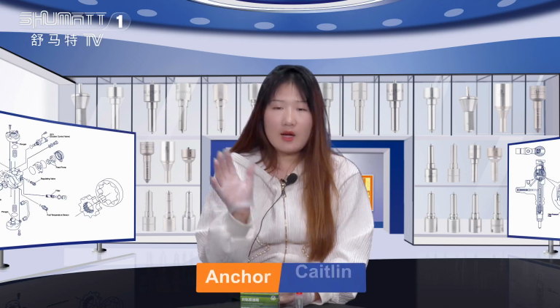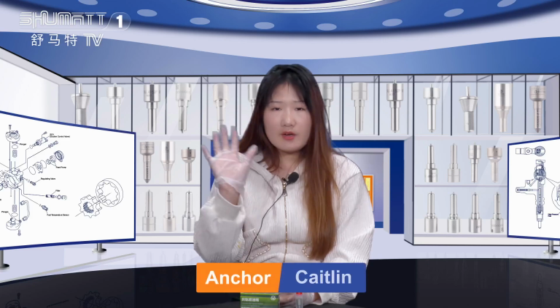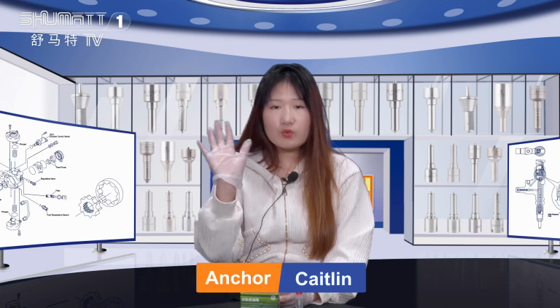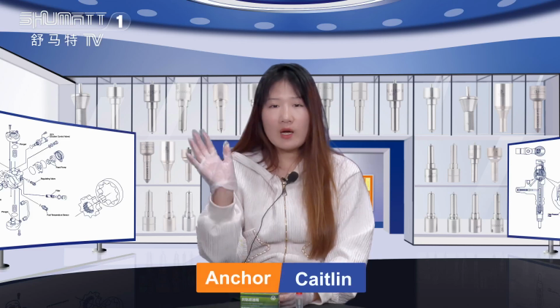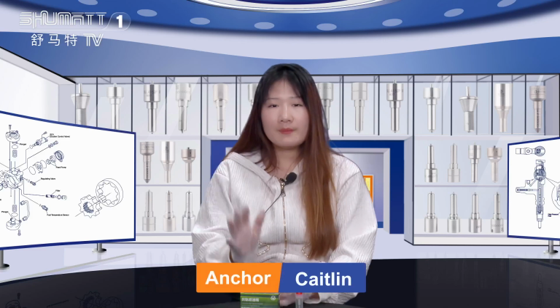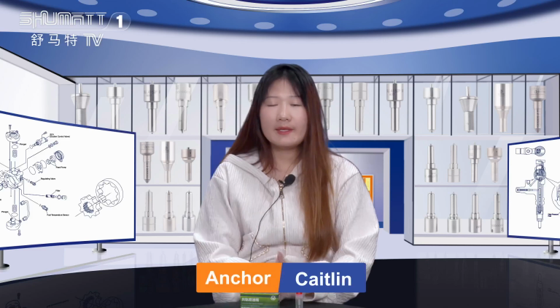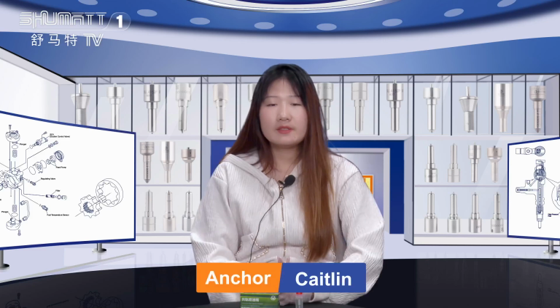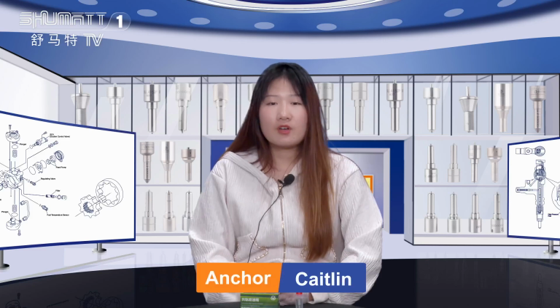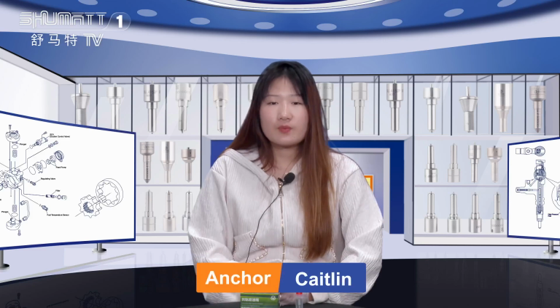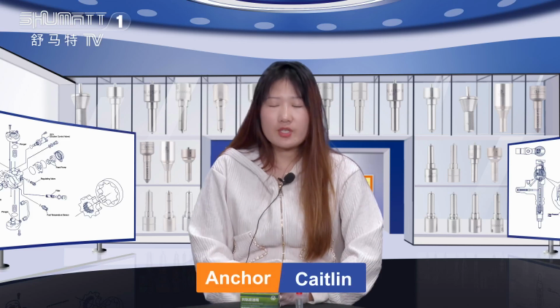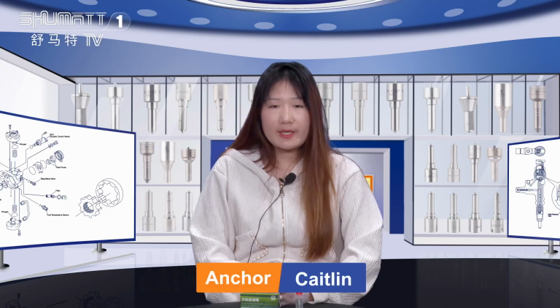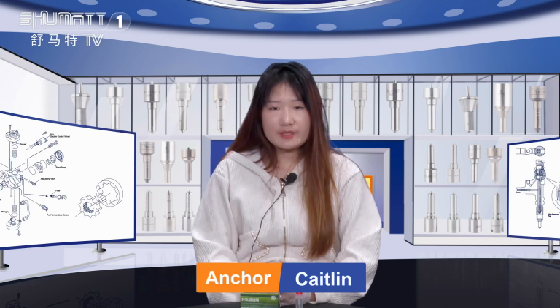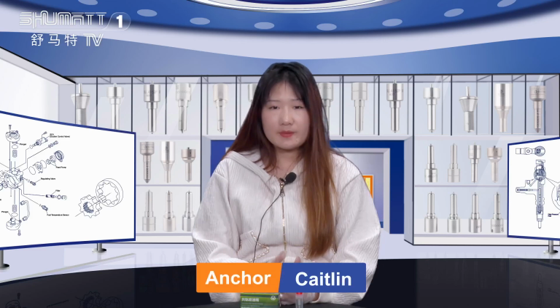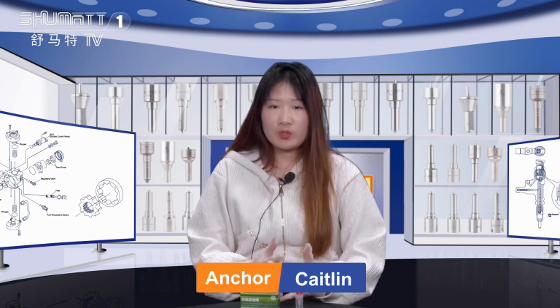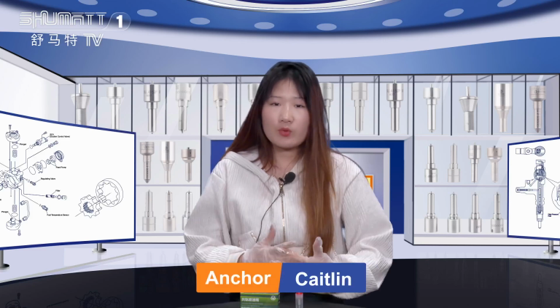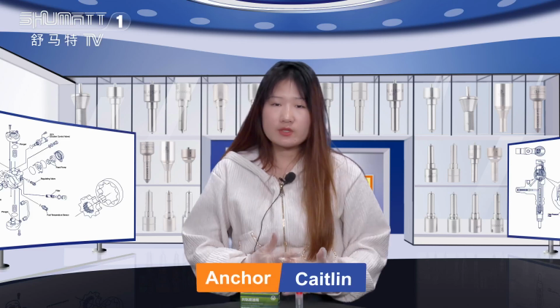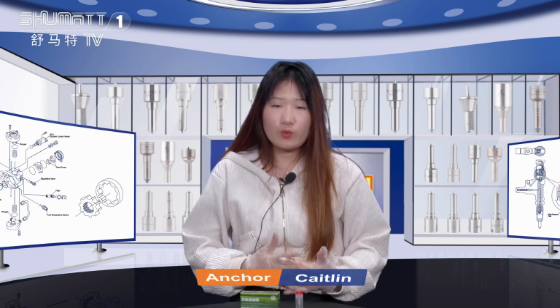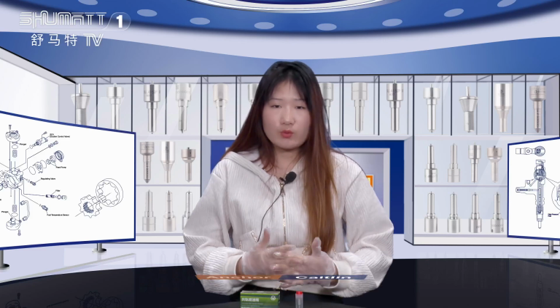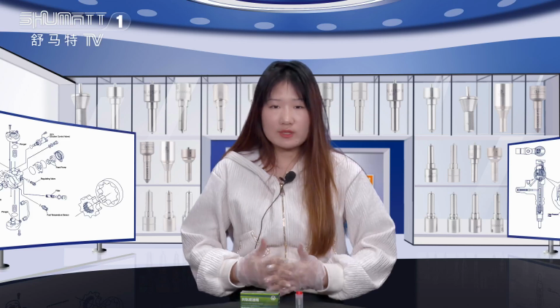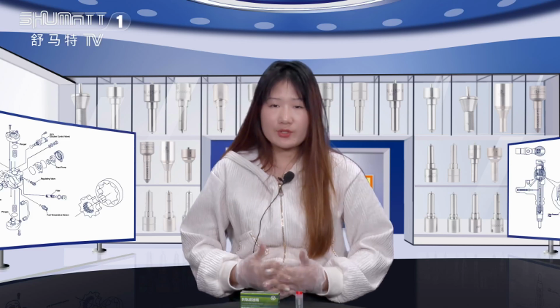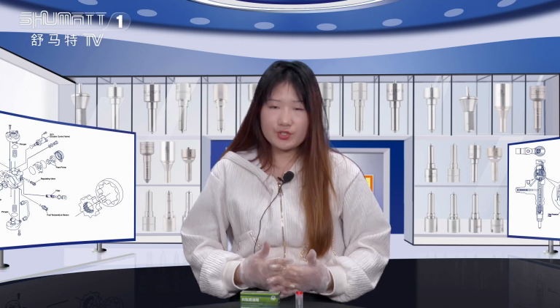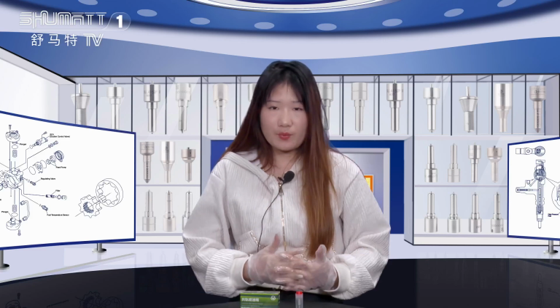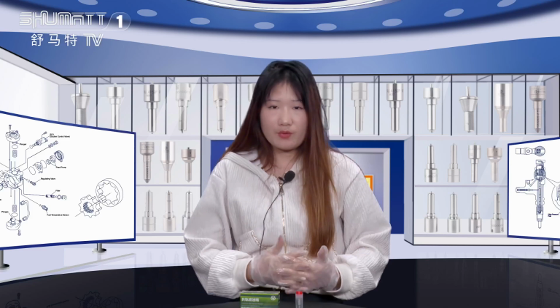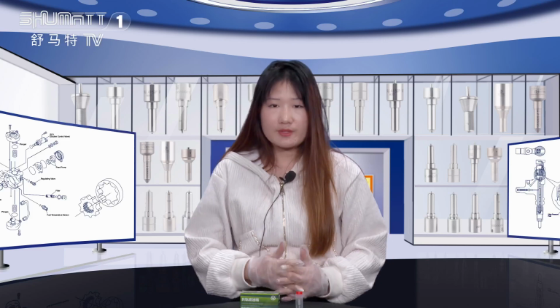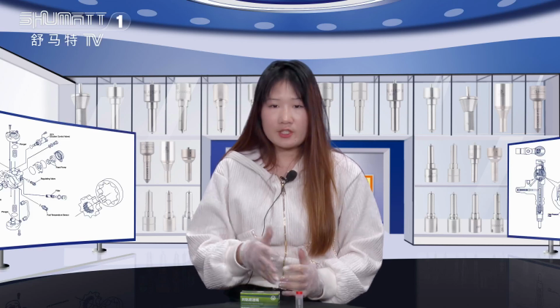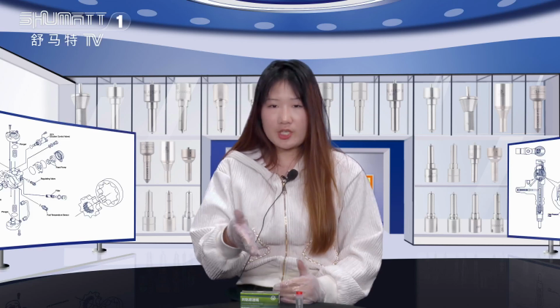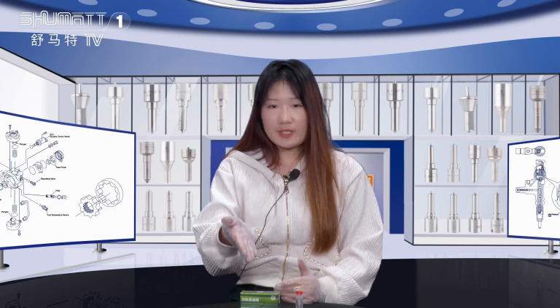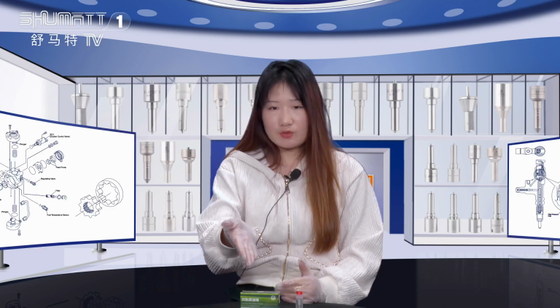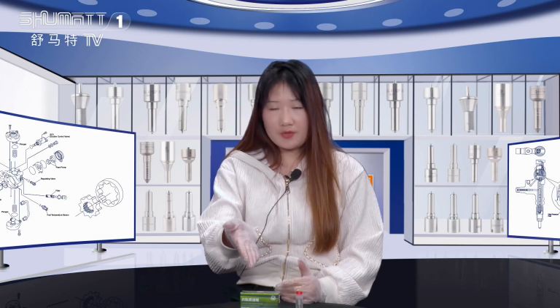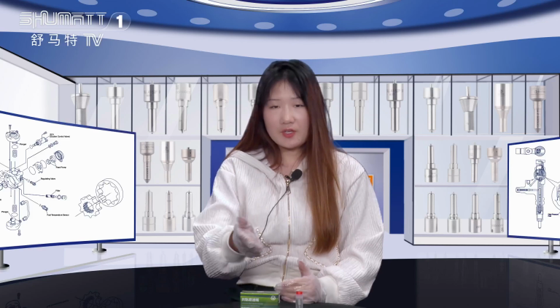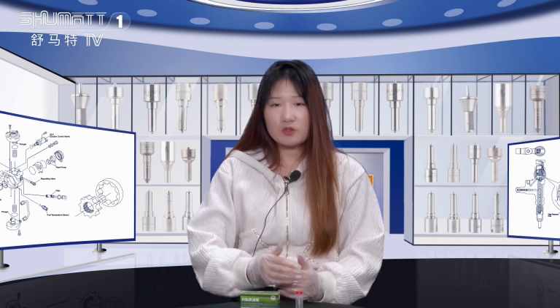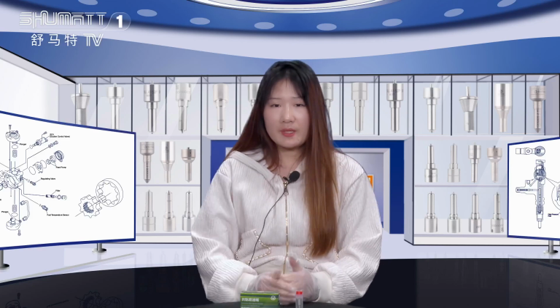Hi everyone, I'm Caitlin from Smart China. Today the product we would like to share with you is the Inject Nozzle. Now follow me.